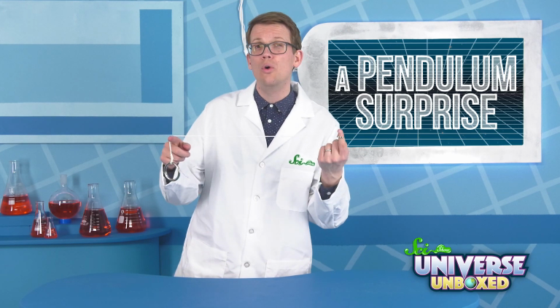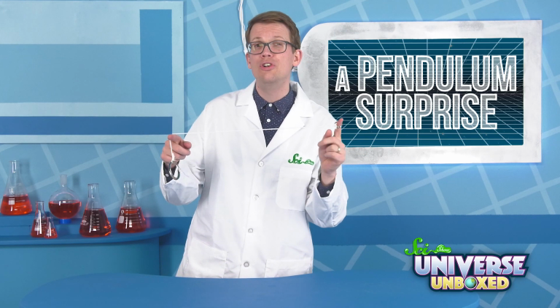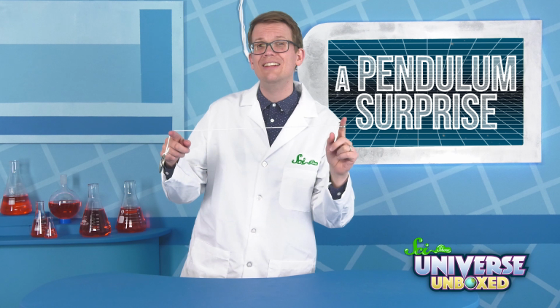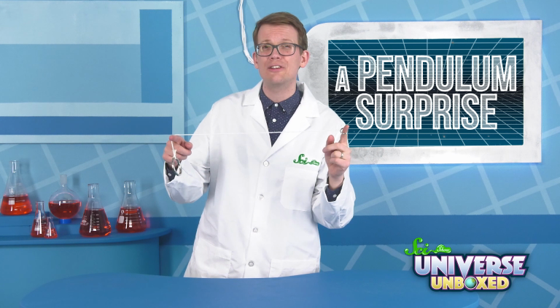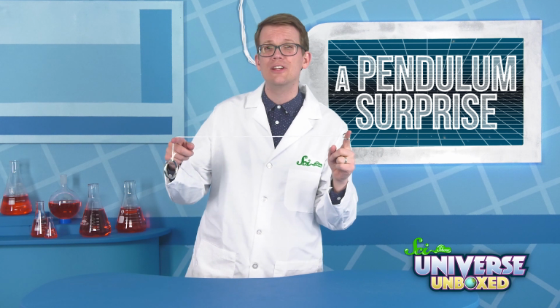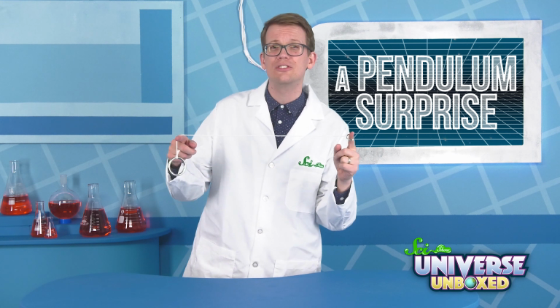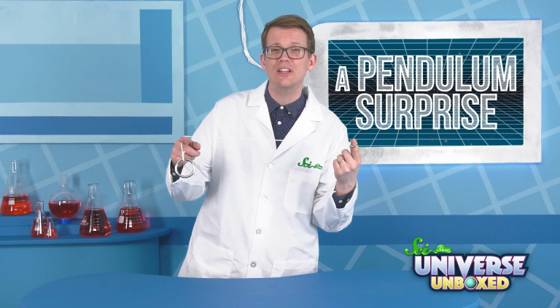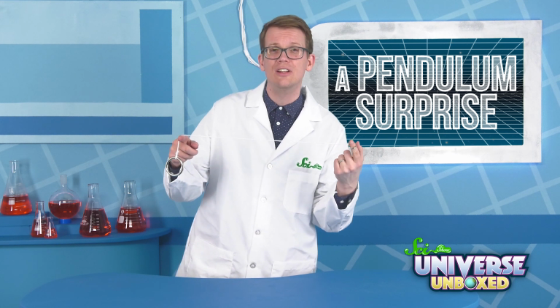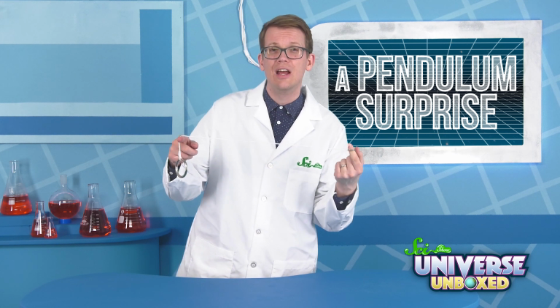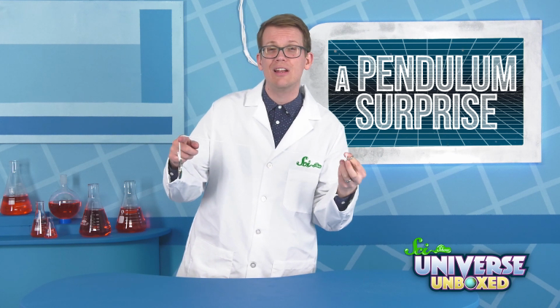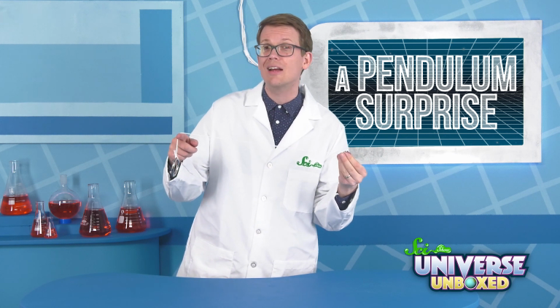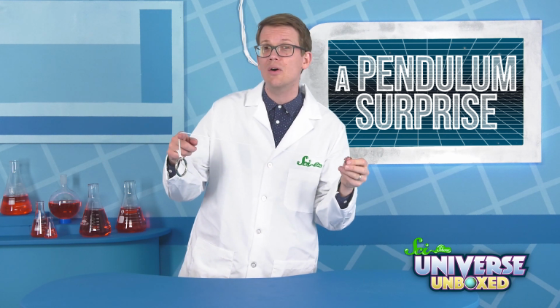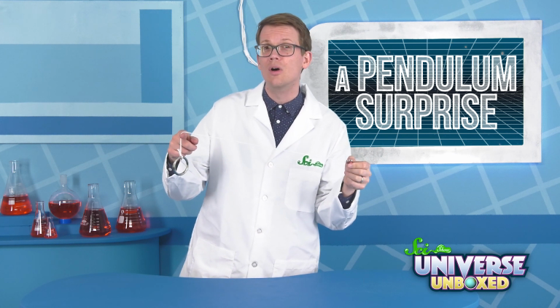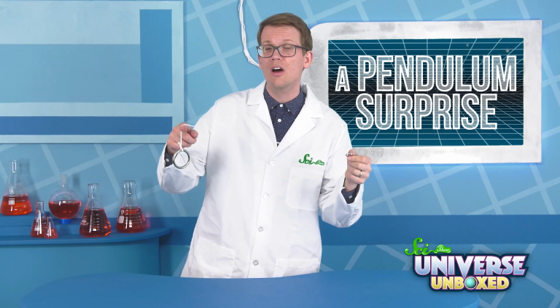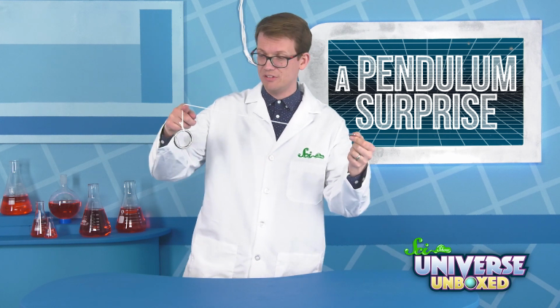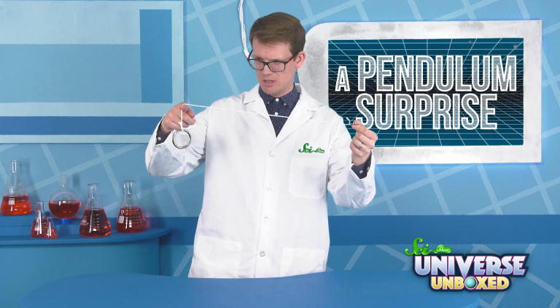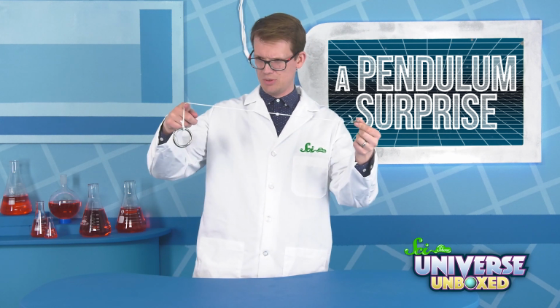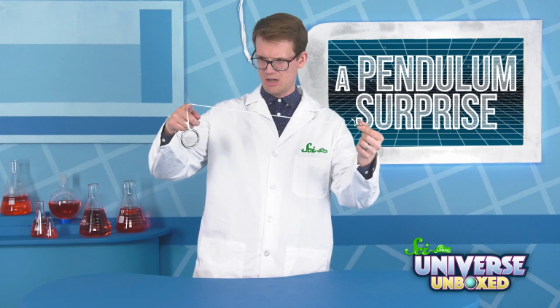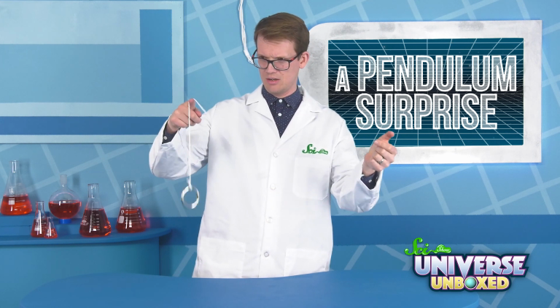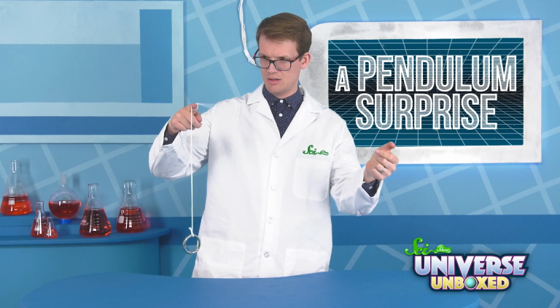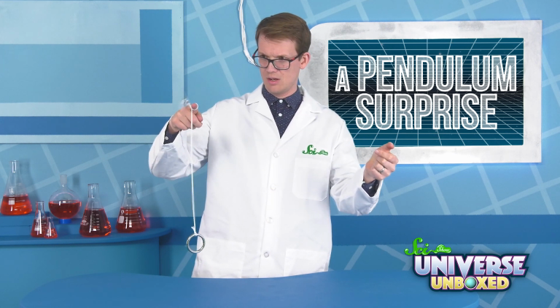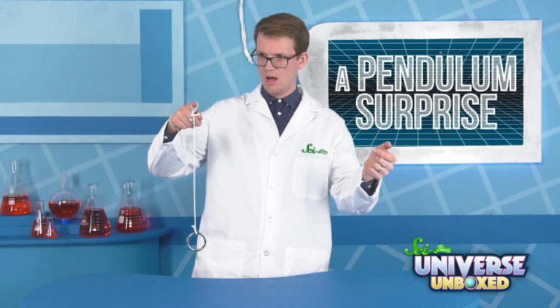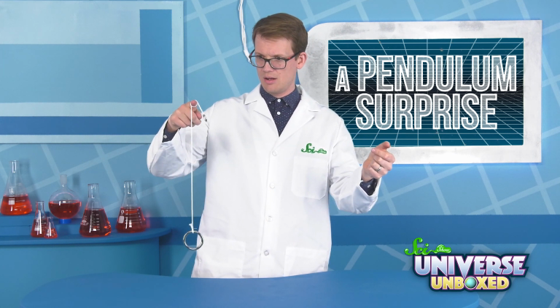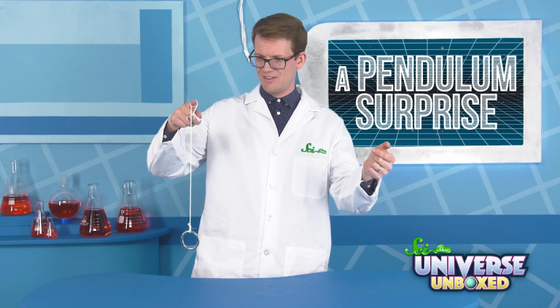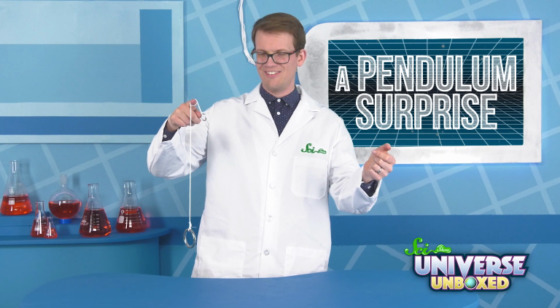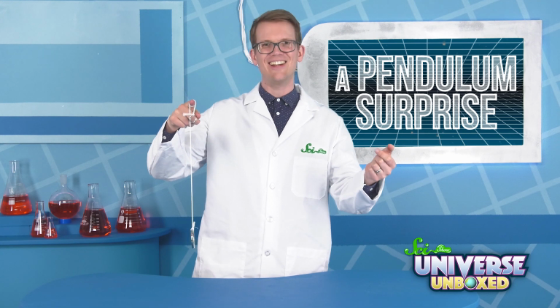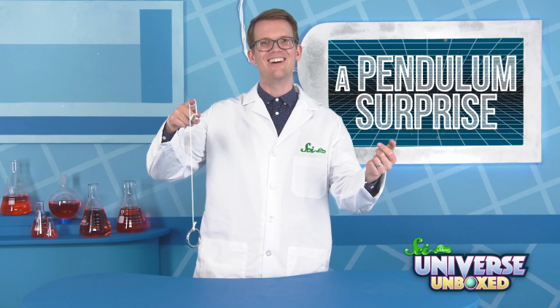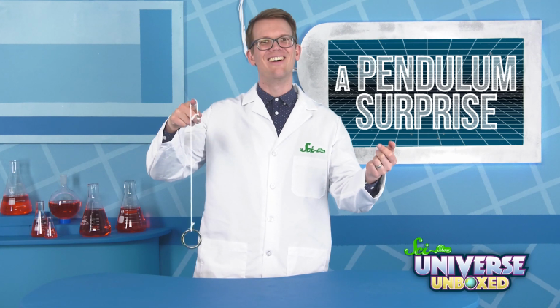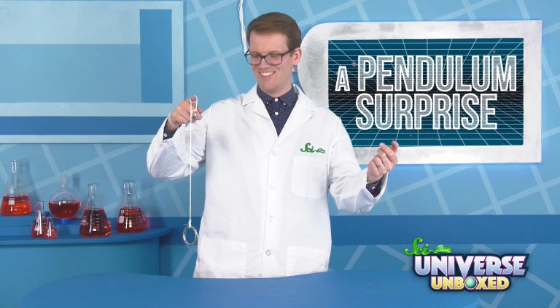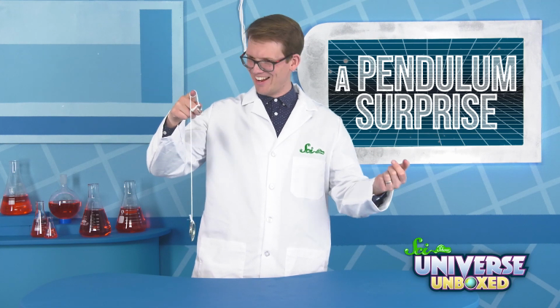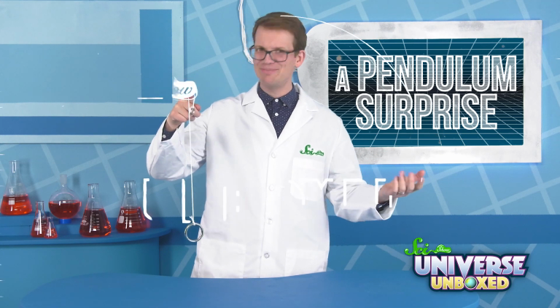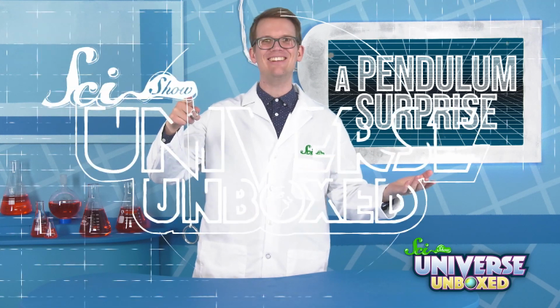Once you've made your prediction, hold your index finger still and then let go of the small ring. Well, that's not what I expected!